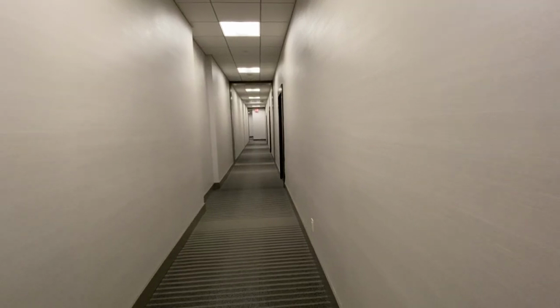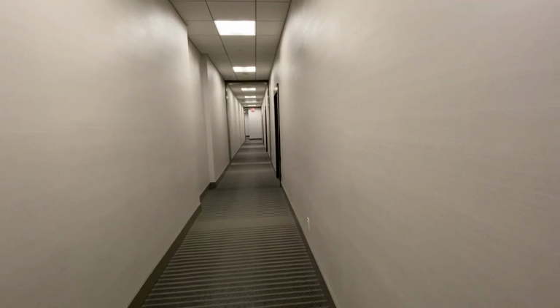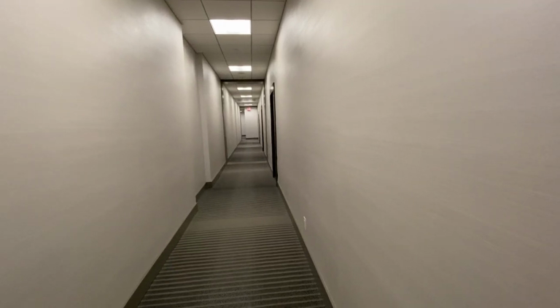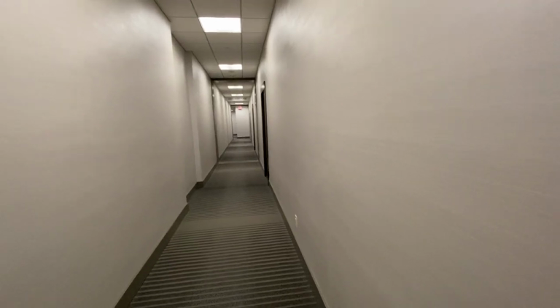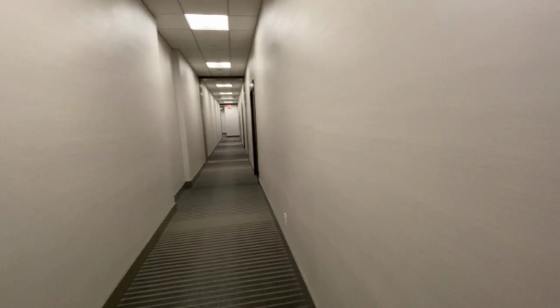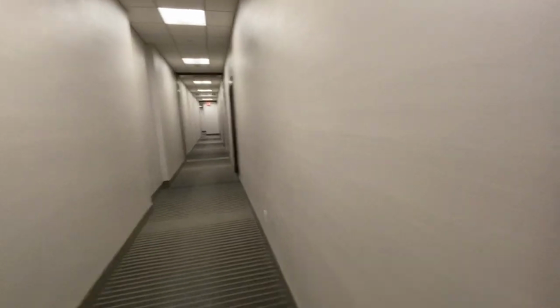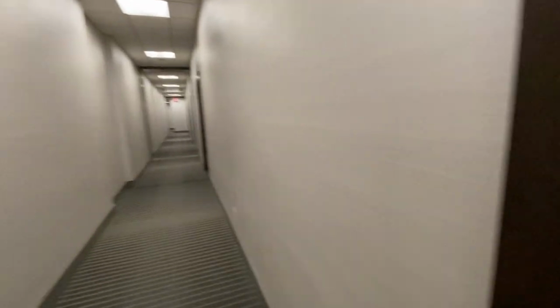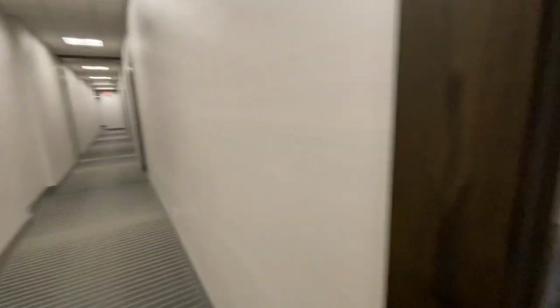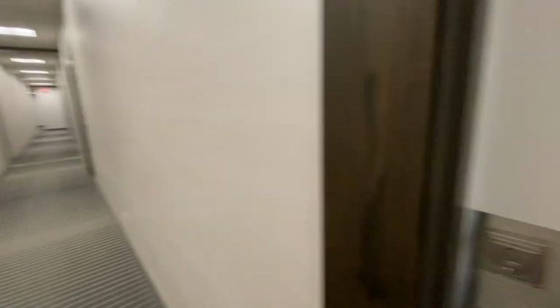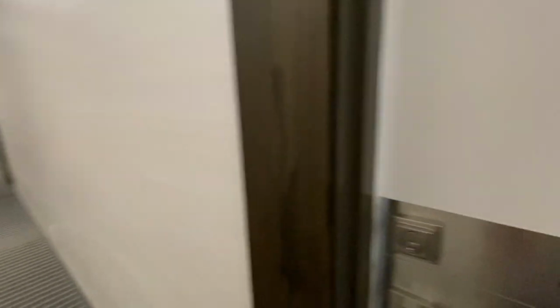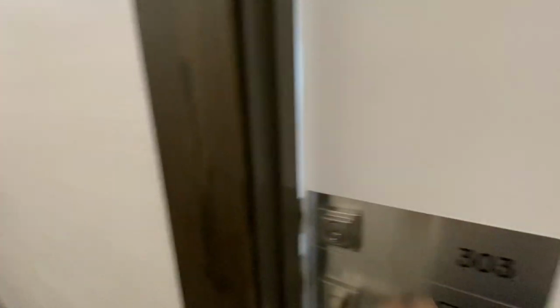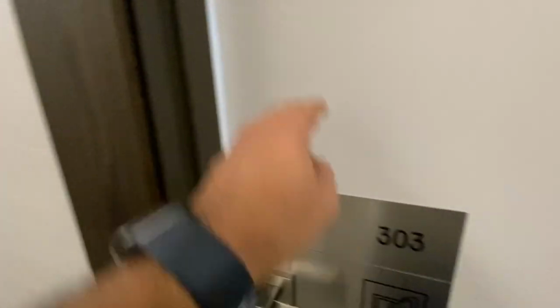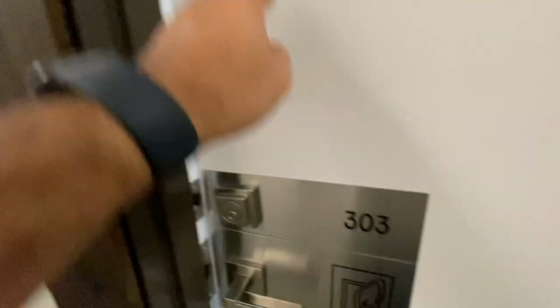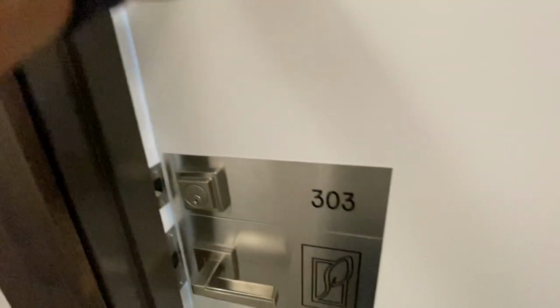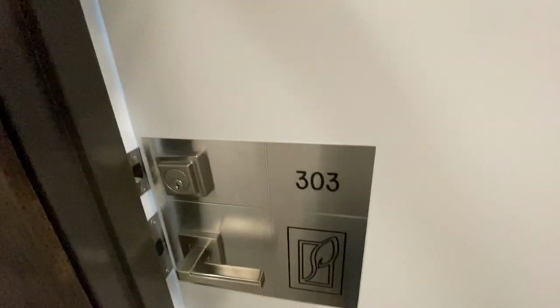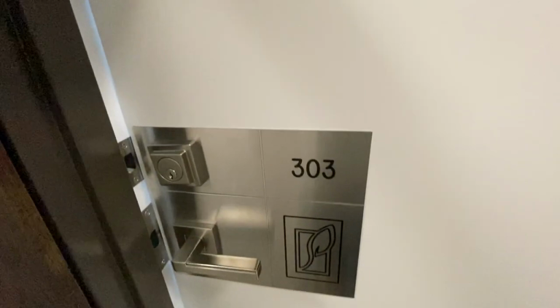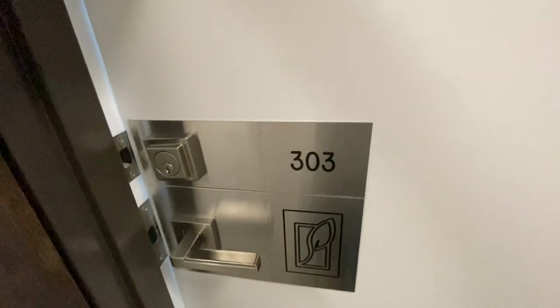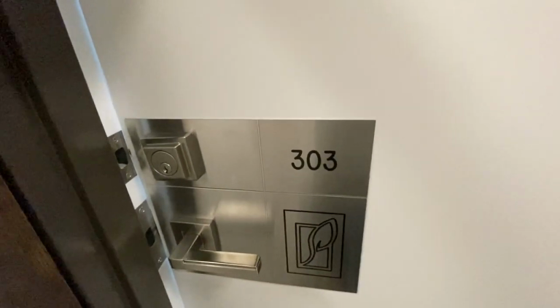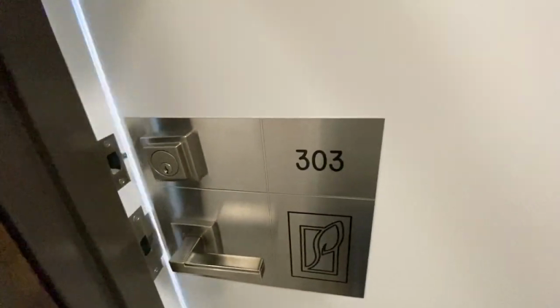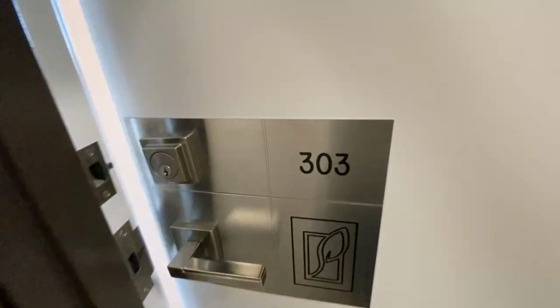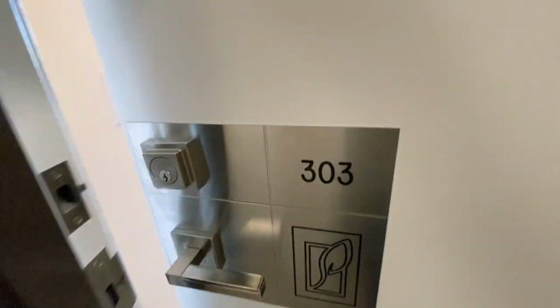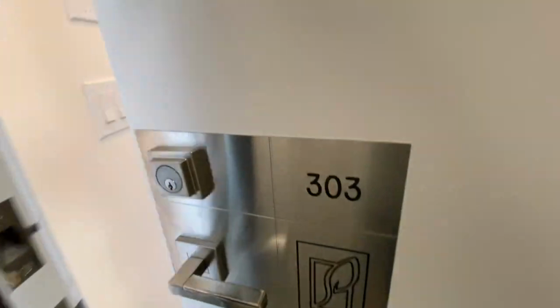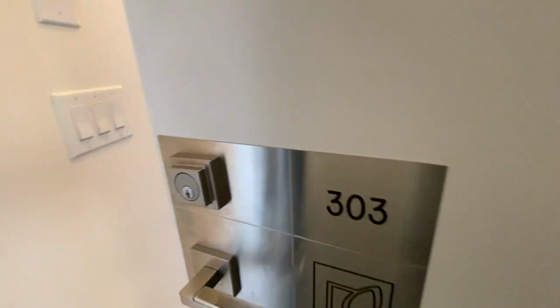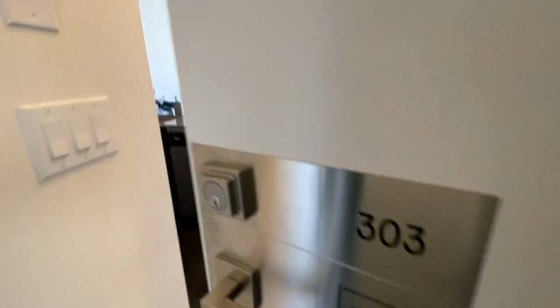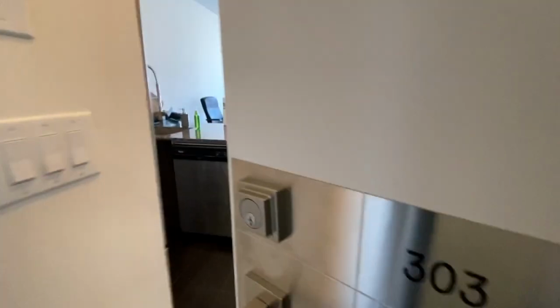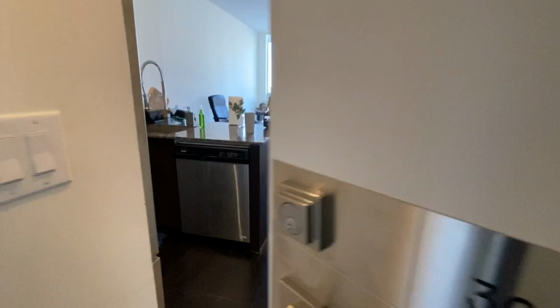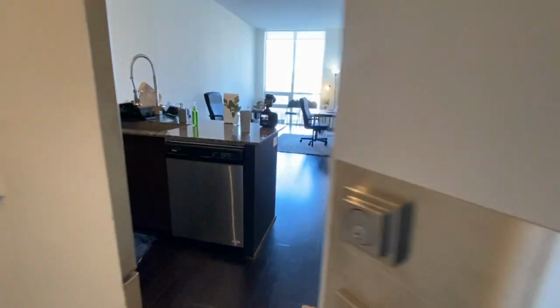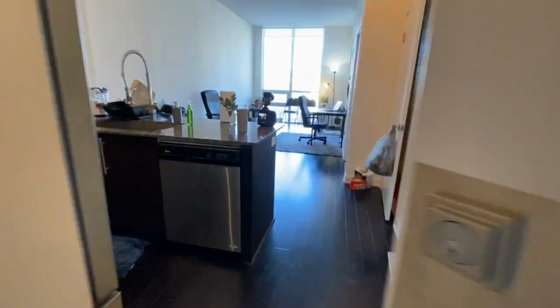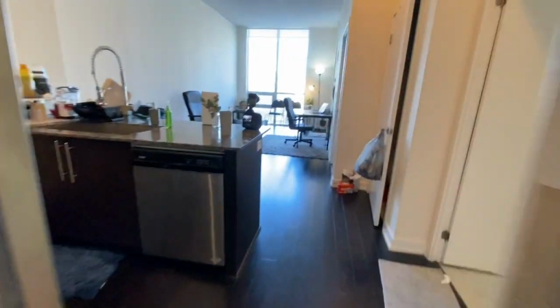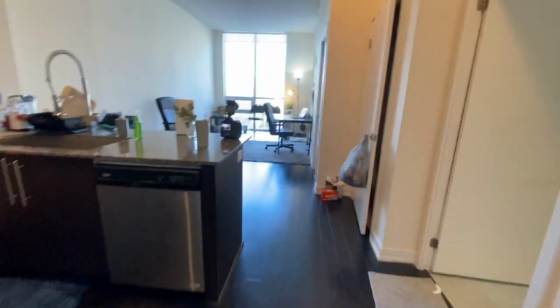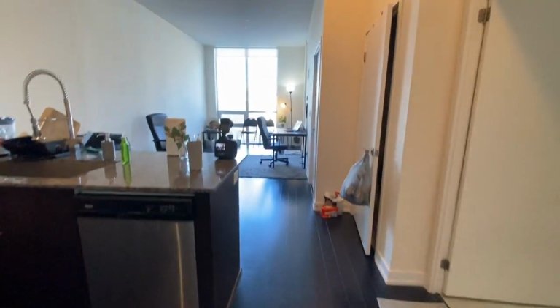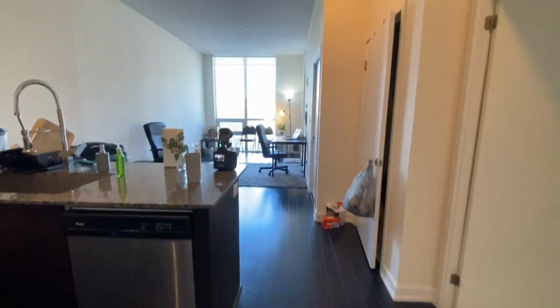Welcome to 4011 Brickstone Muse in Mississauga, unit 303. Let's go inside.